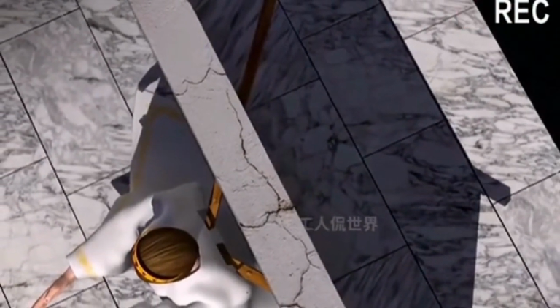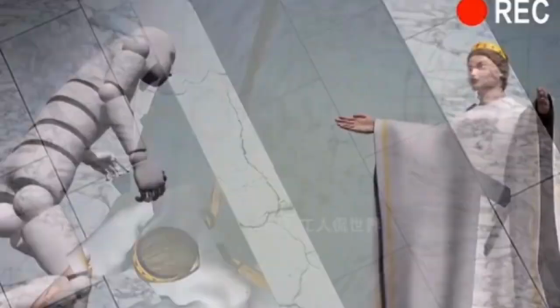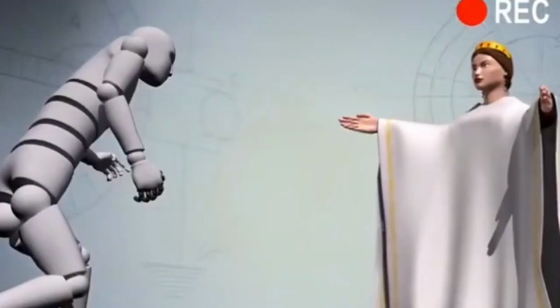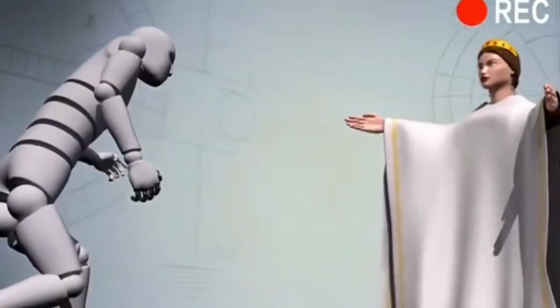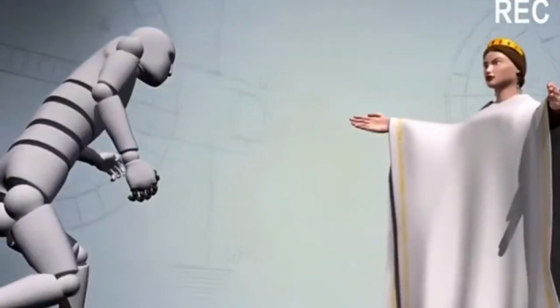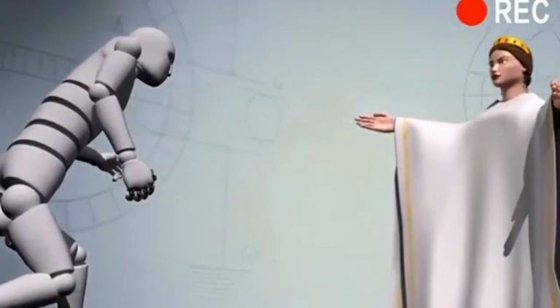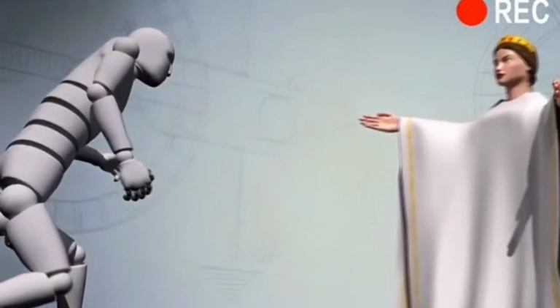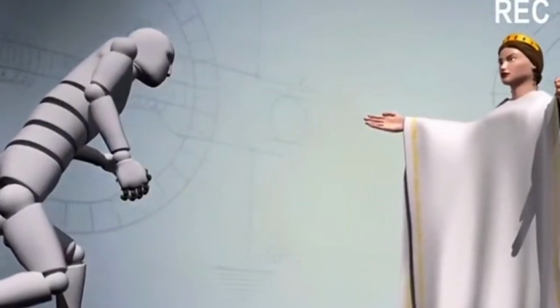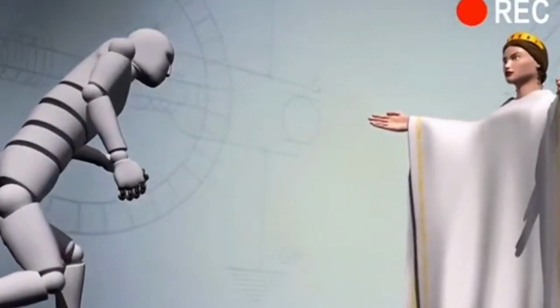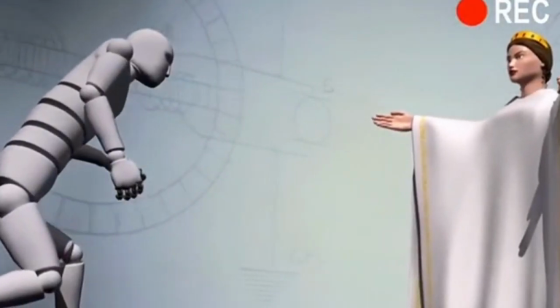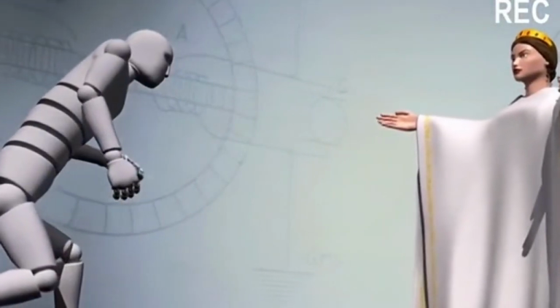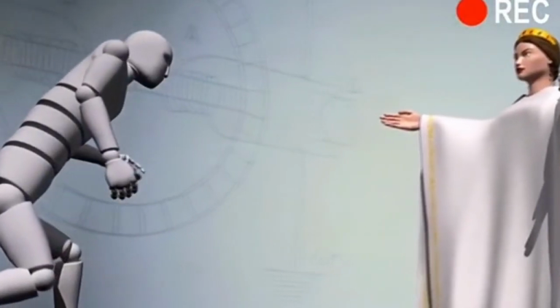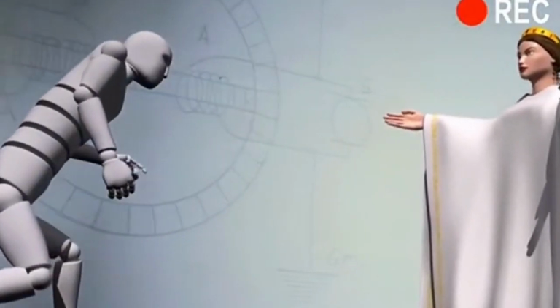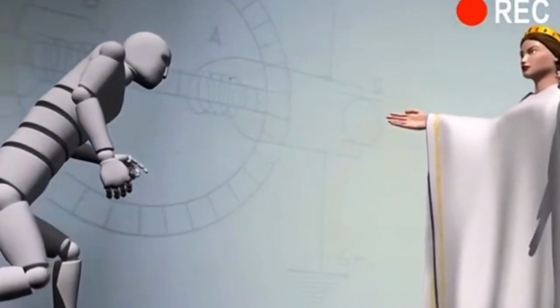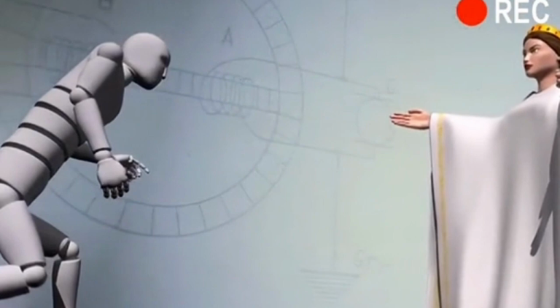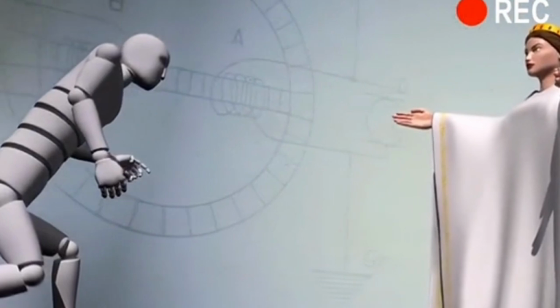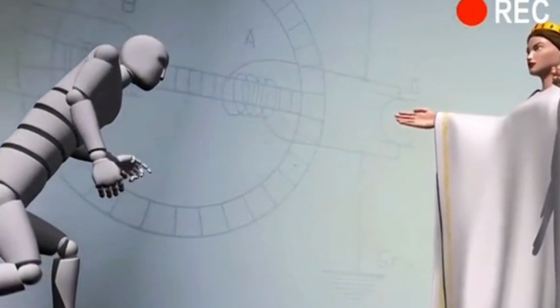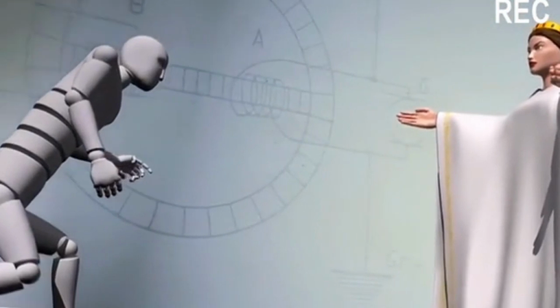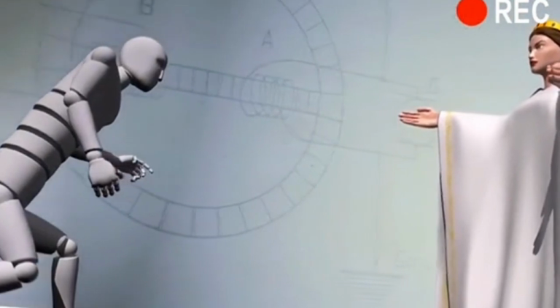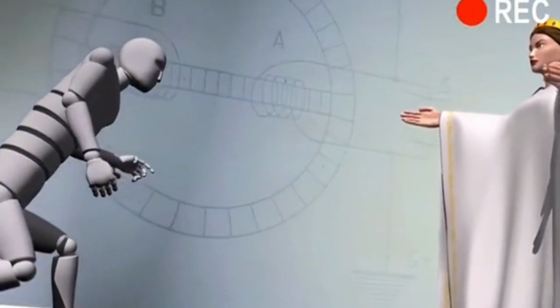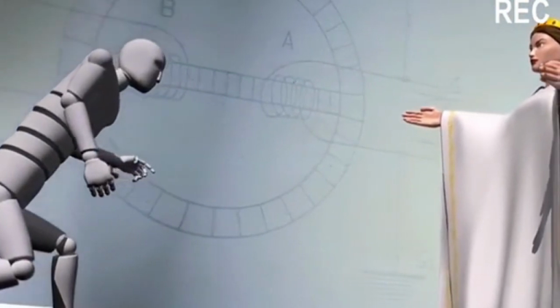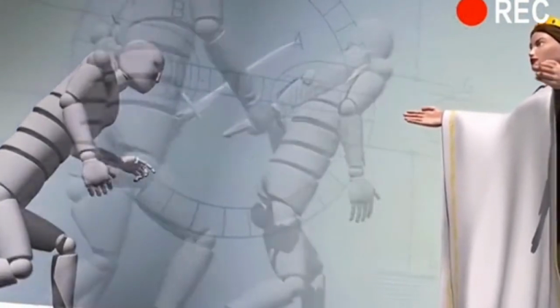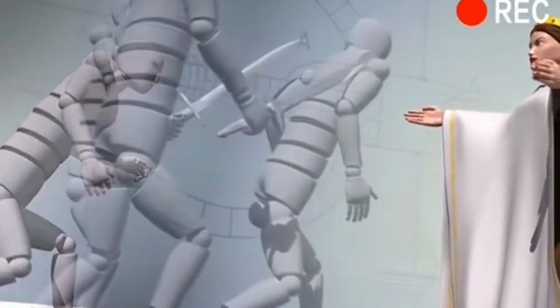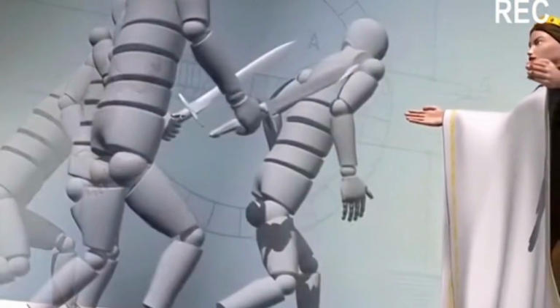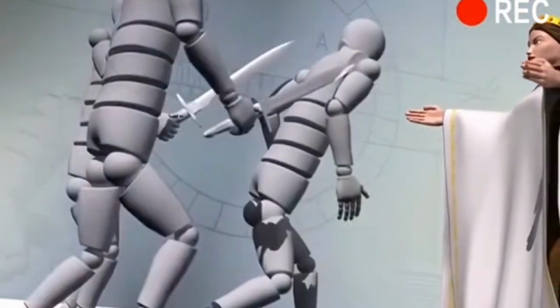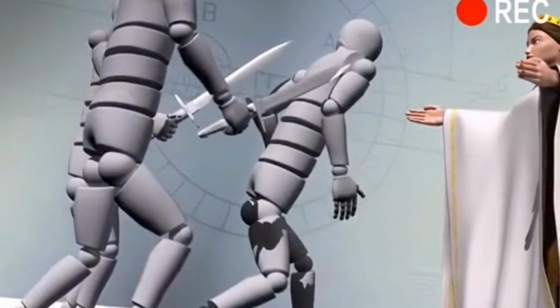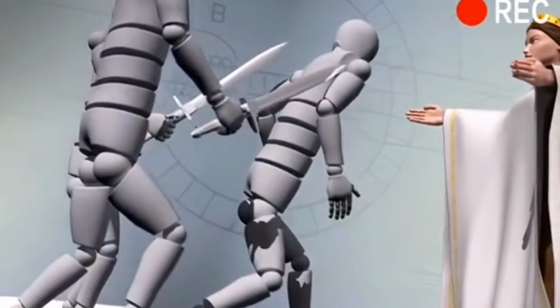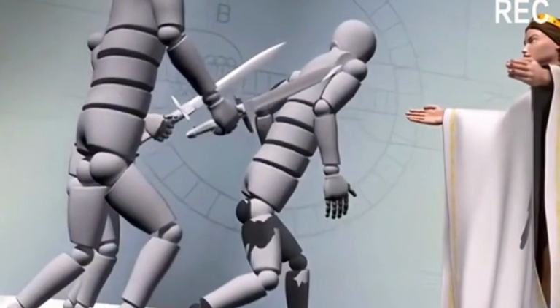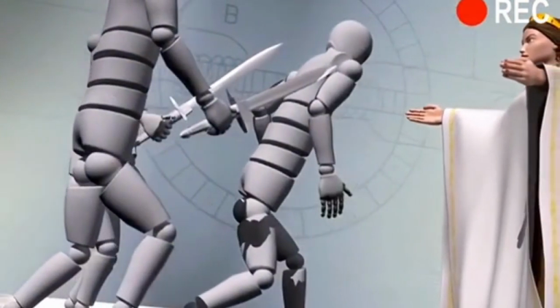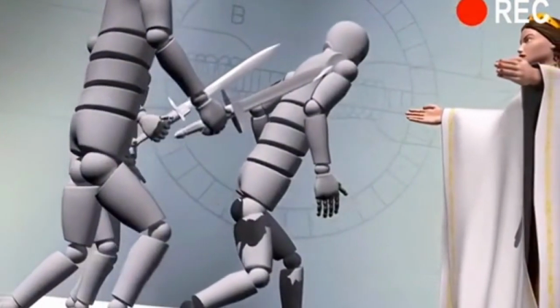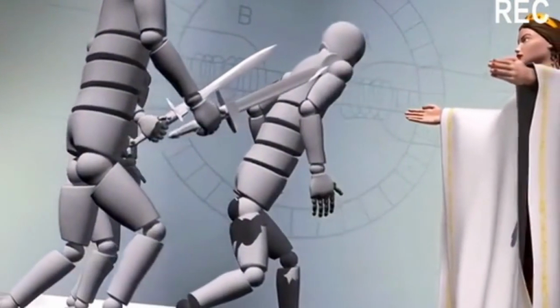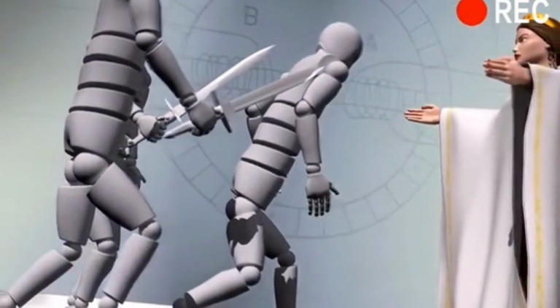It is said that the ancient Spartan tyrant Nabes used this torture device to punish reluctant patrons.